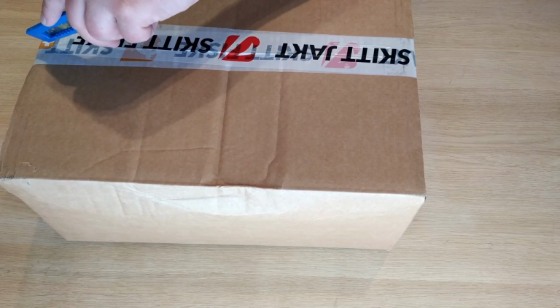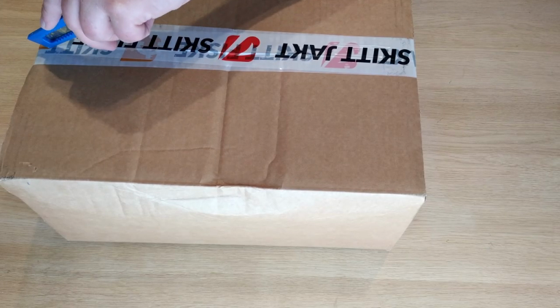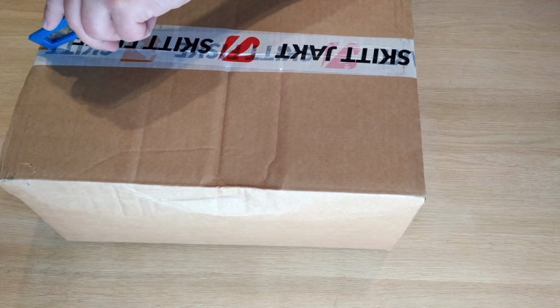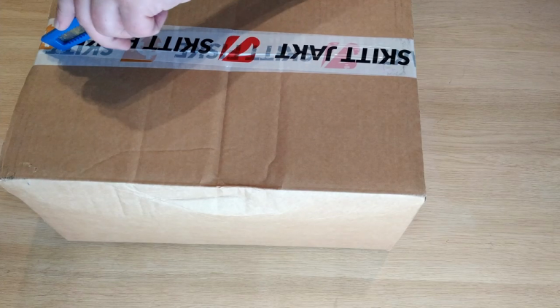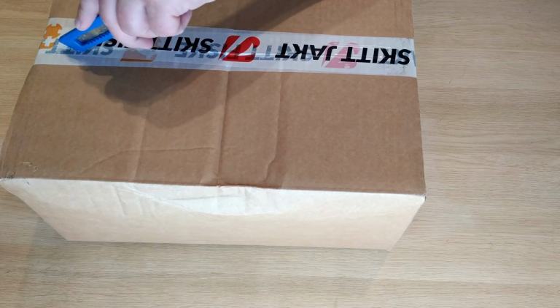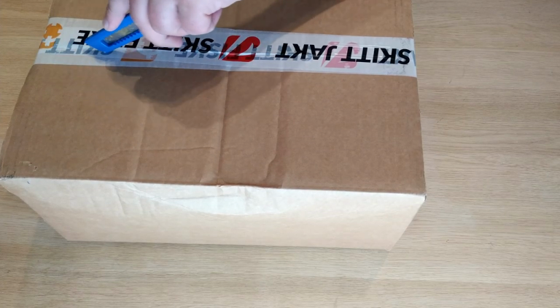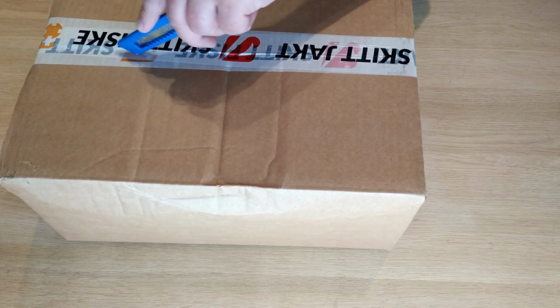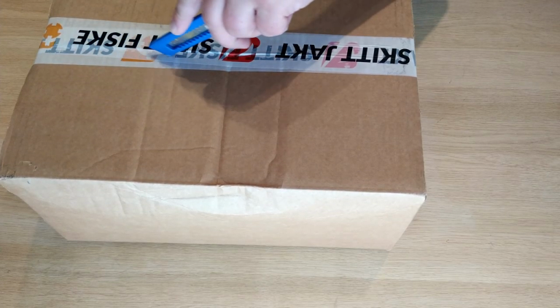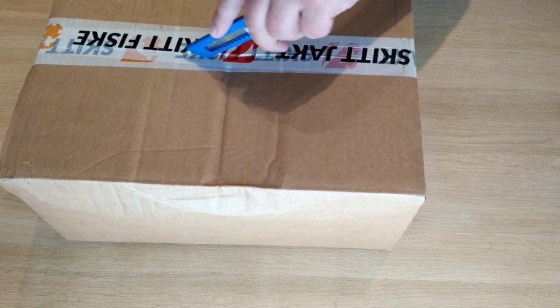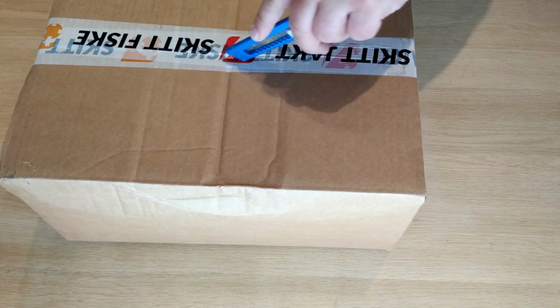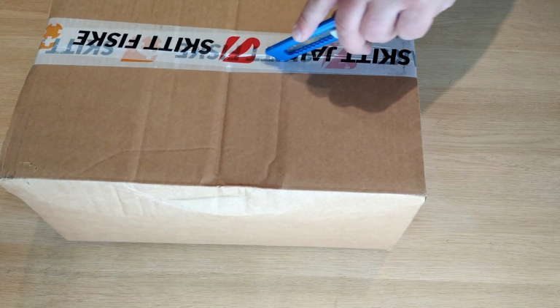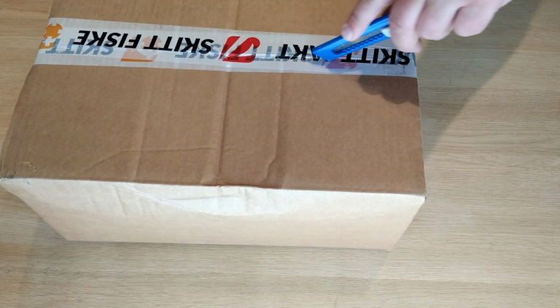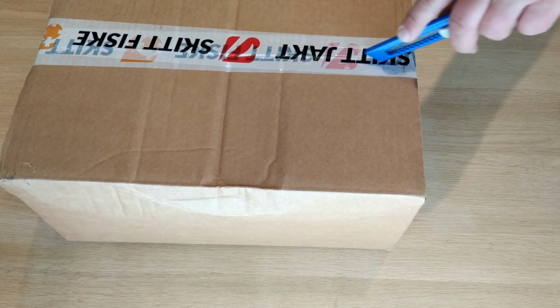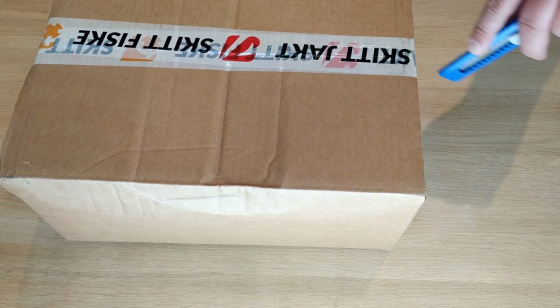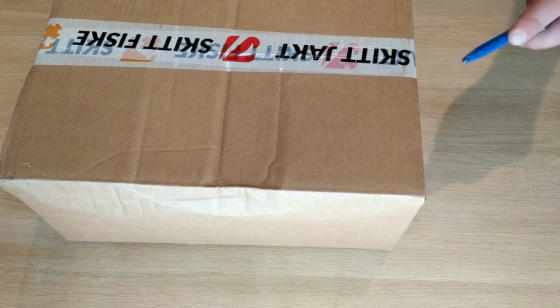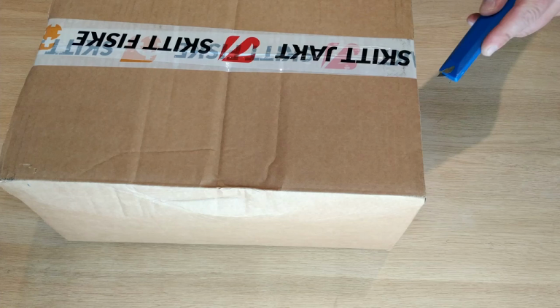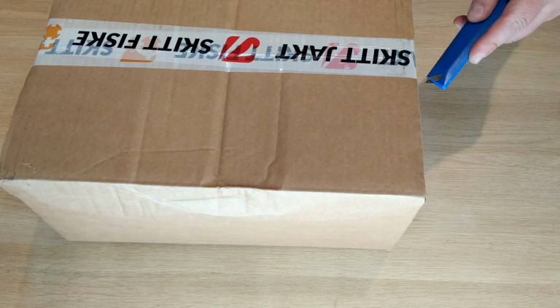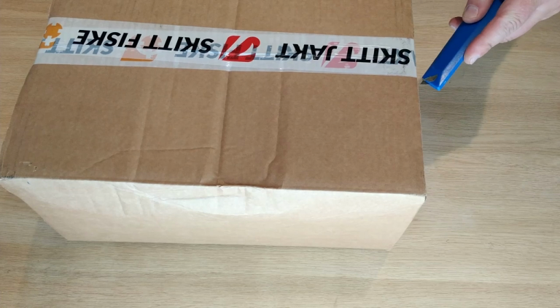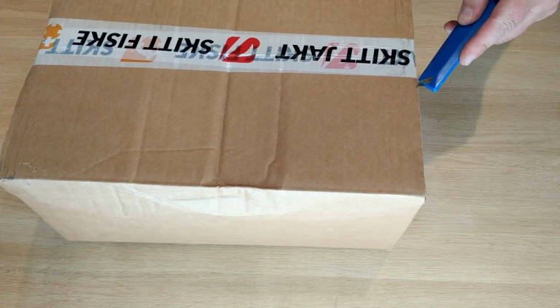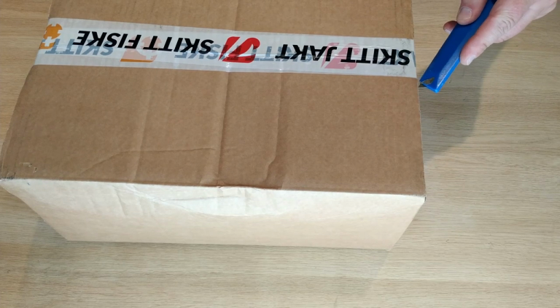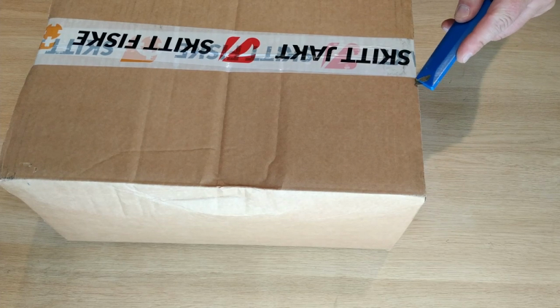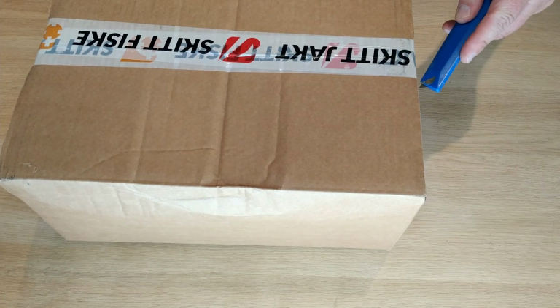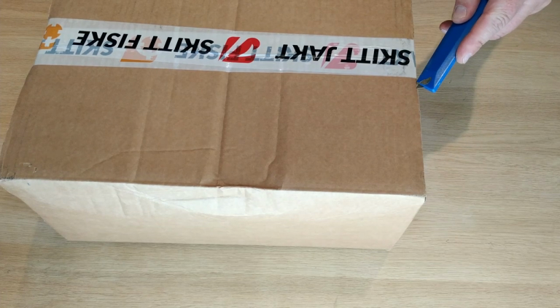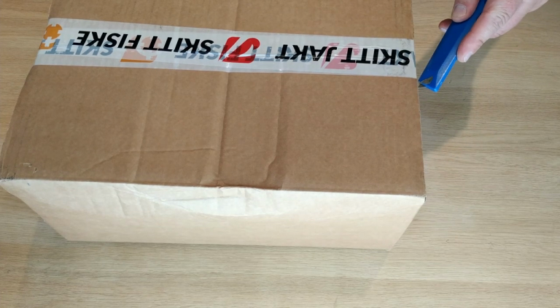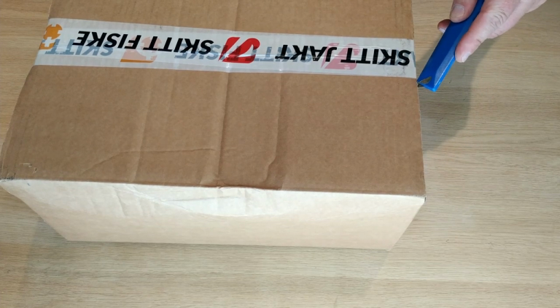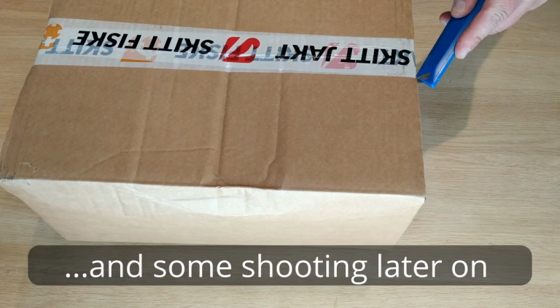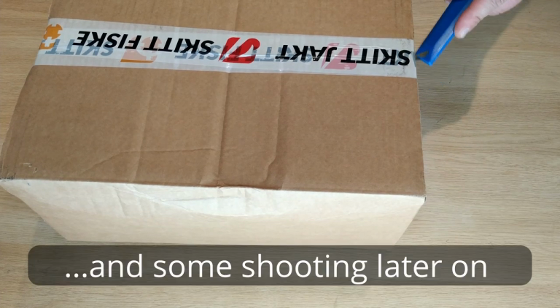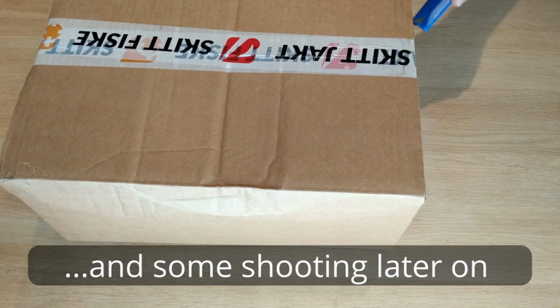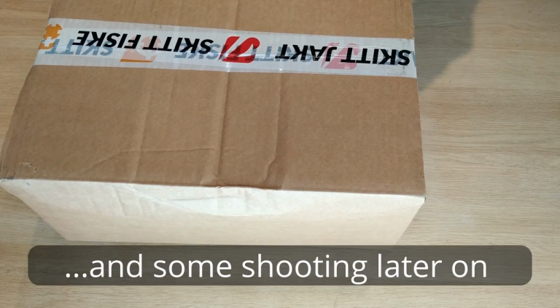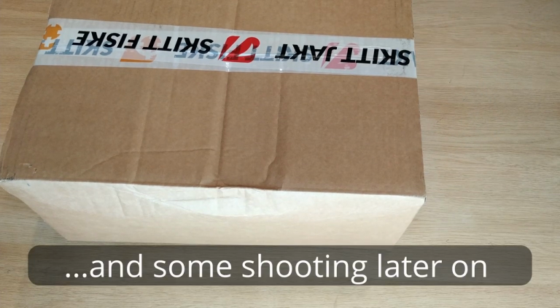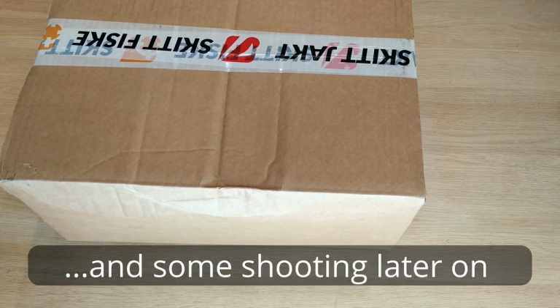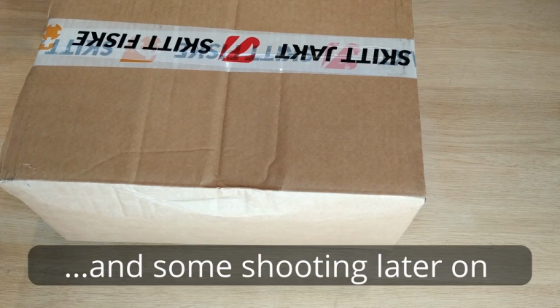Hi, welcome back to the Gun Viking channel. Today I'm making a little unboxing video.